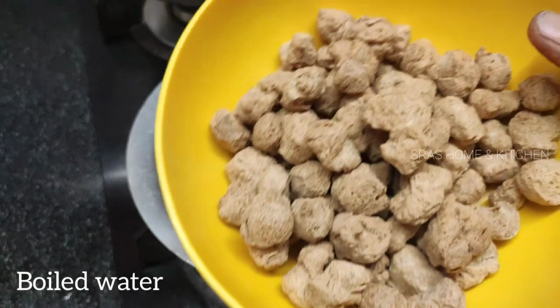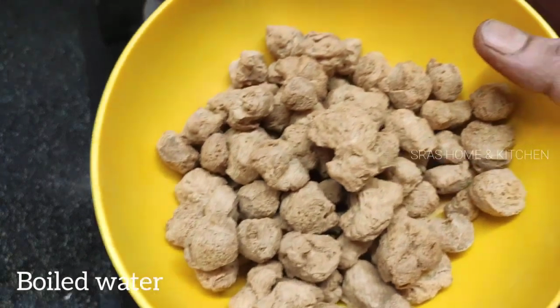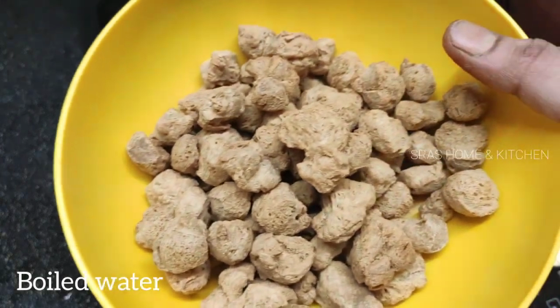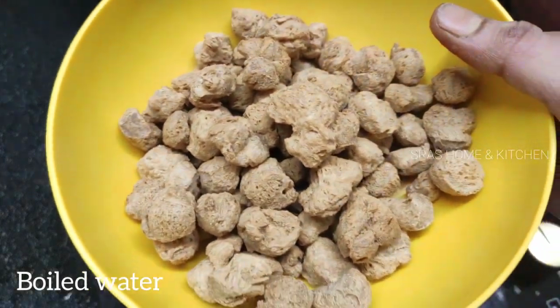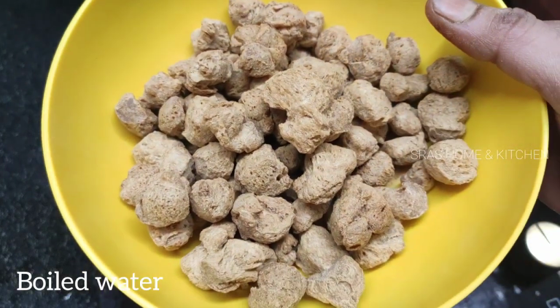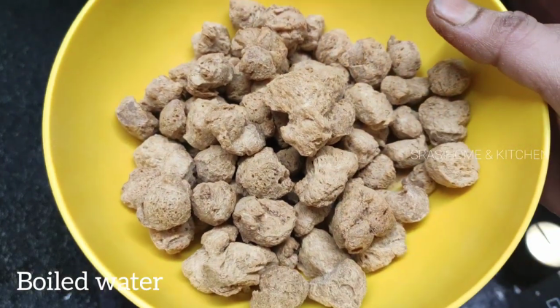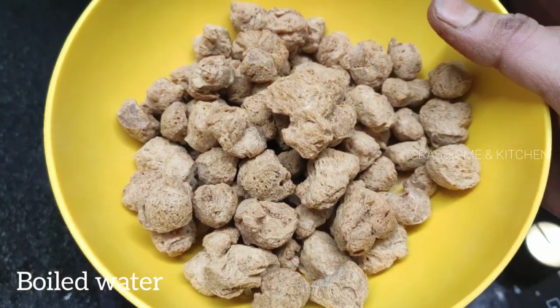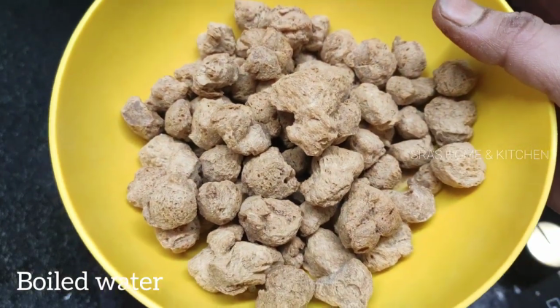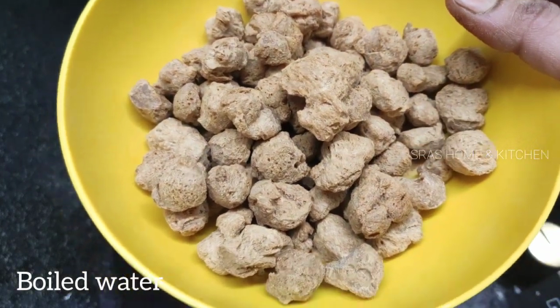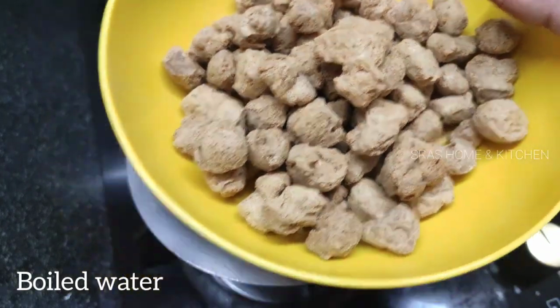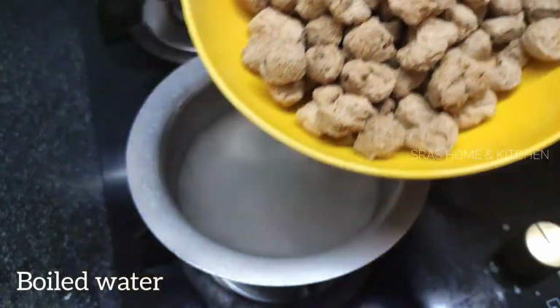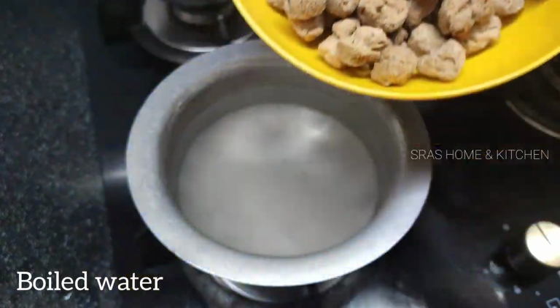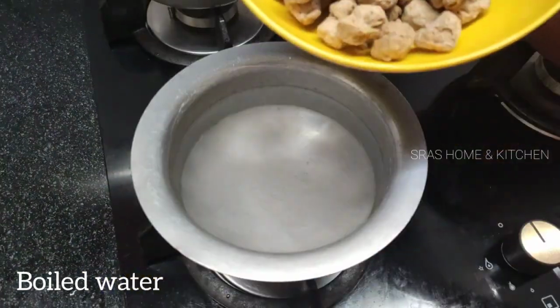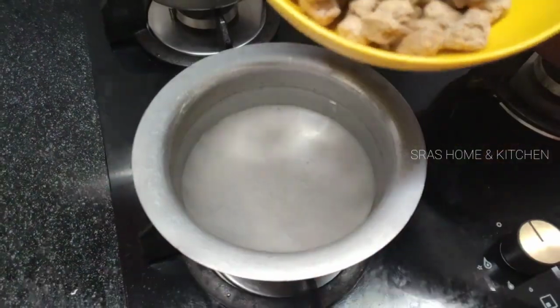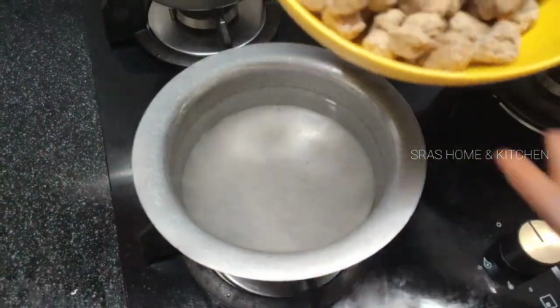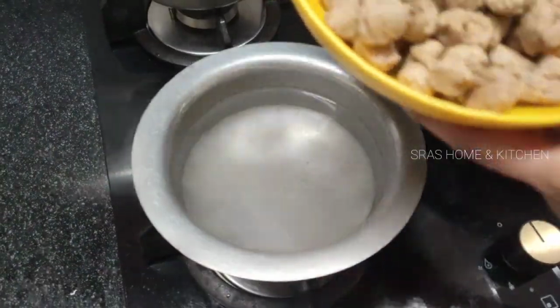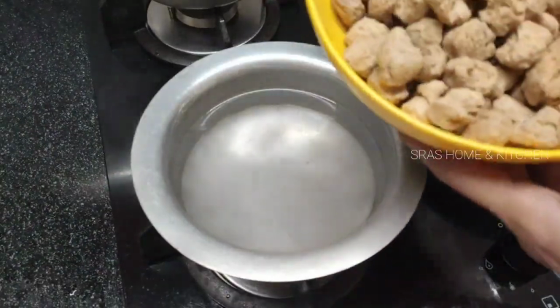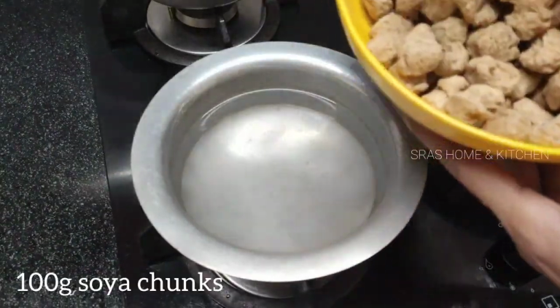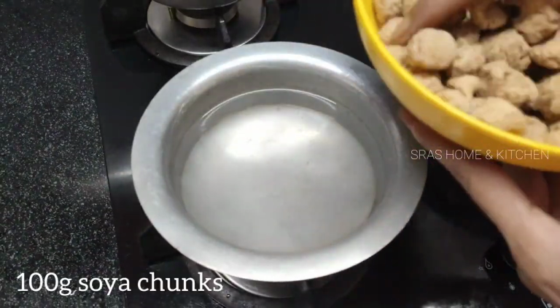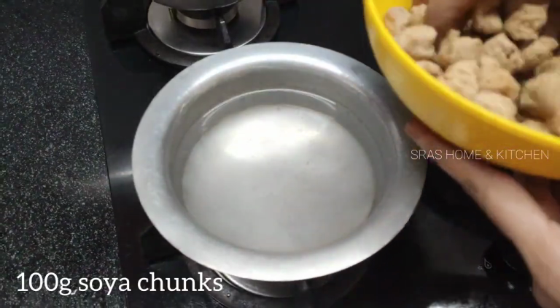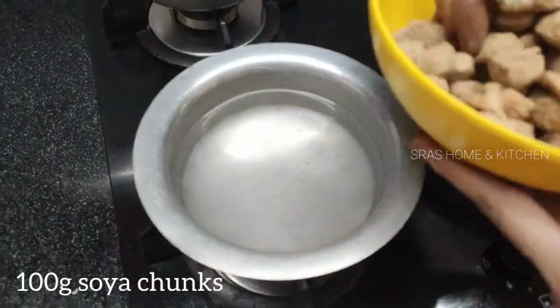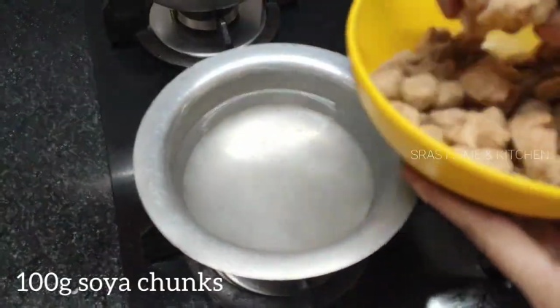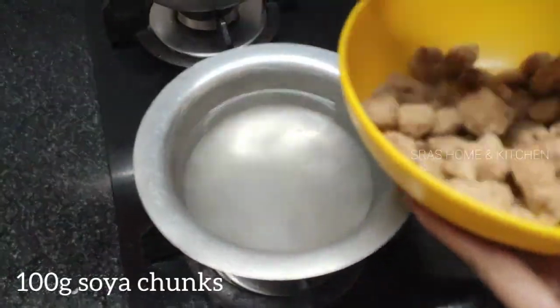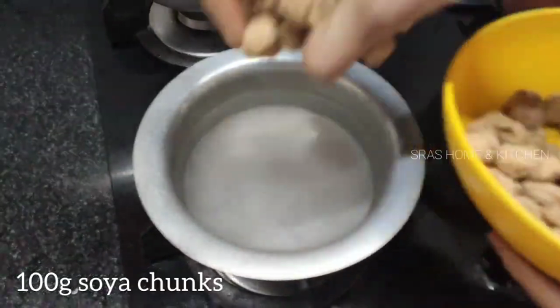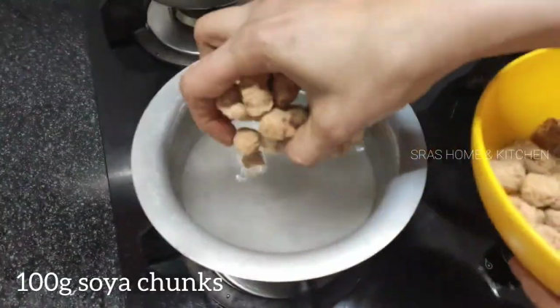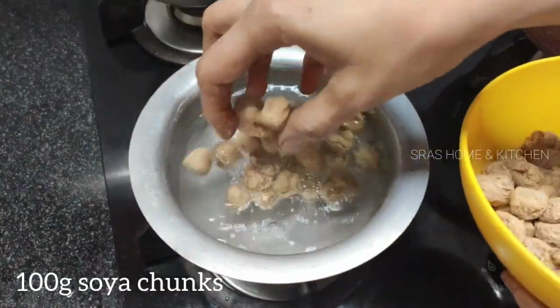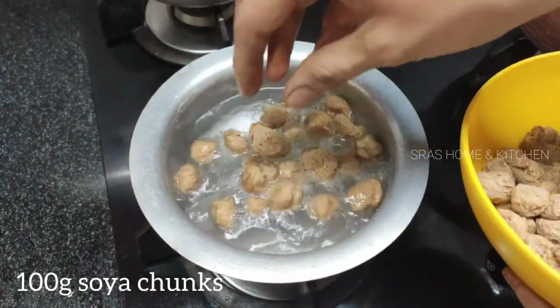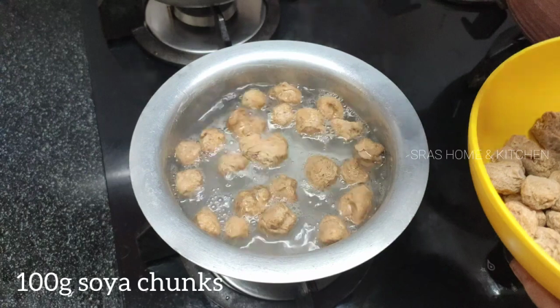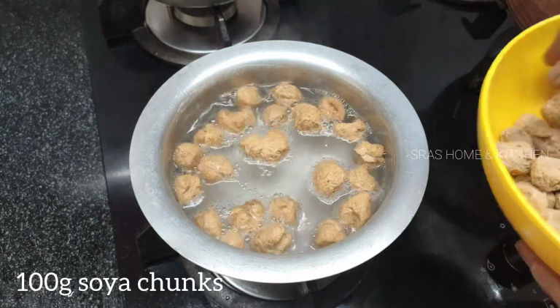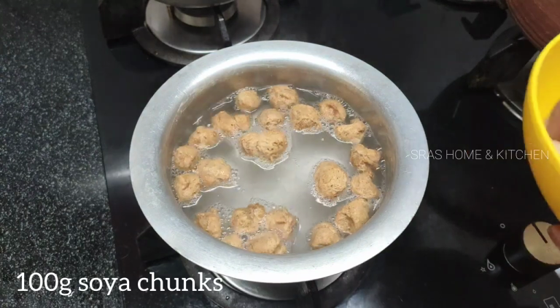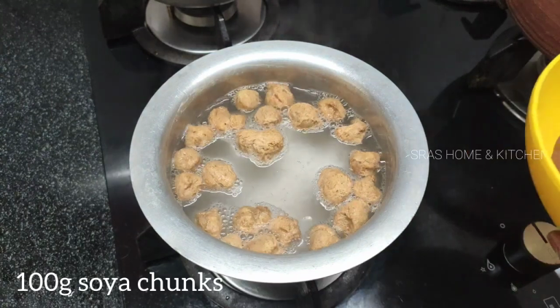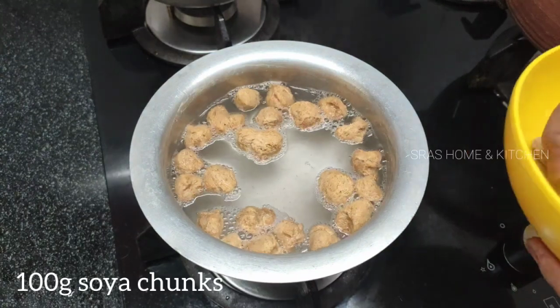First, let's heat the water. Then put the meal maker in.